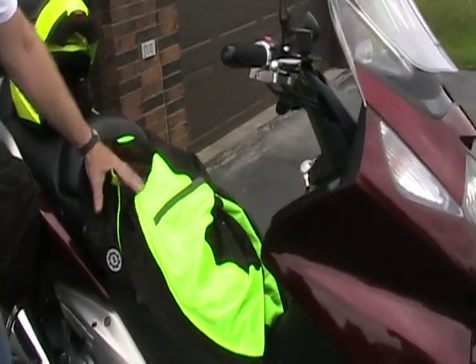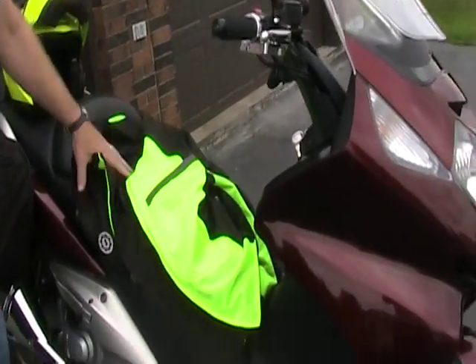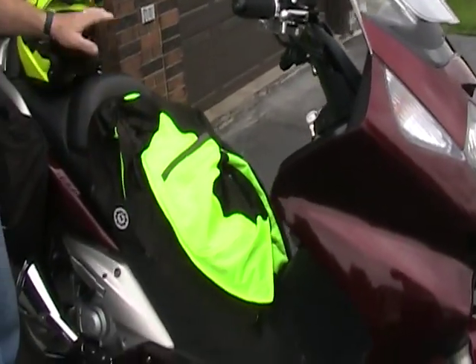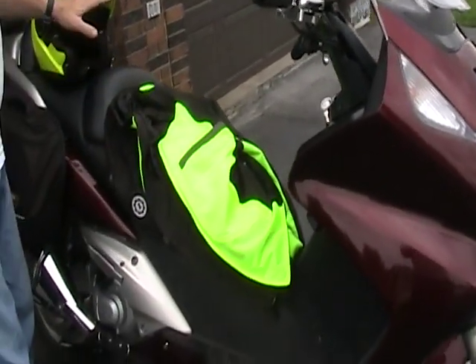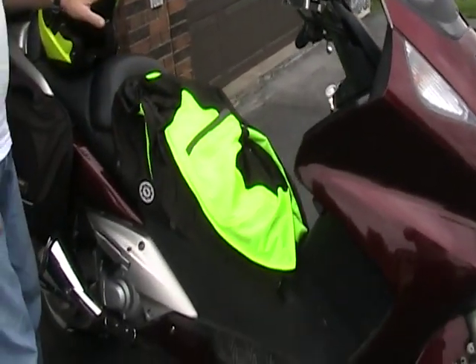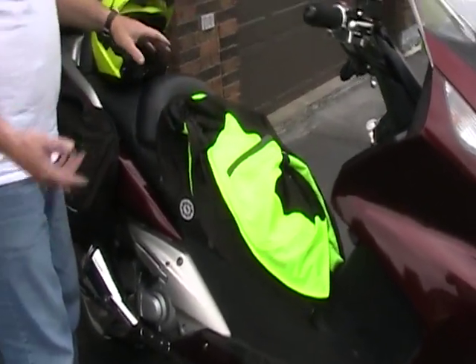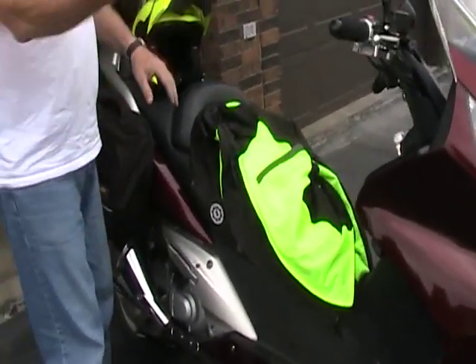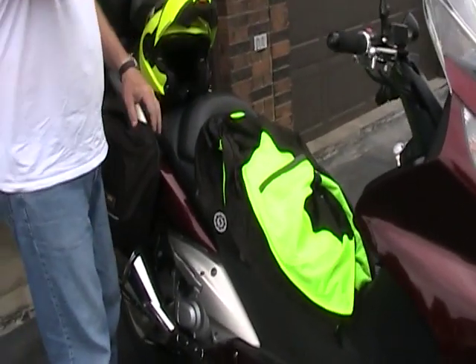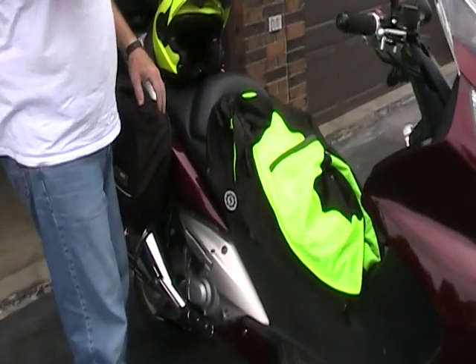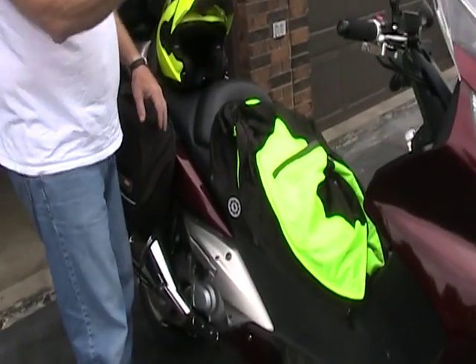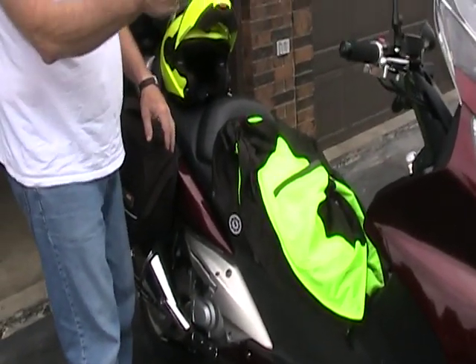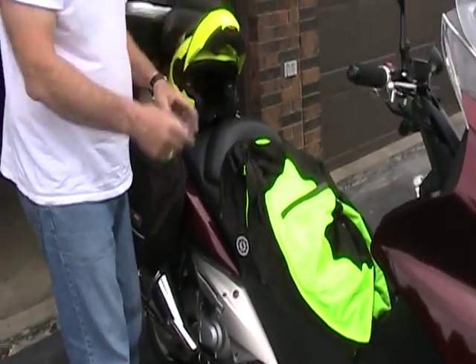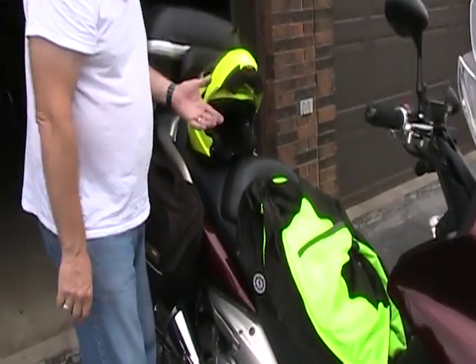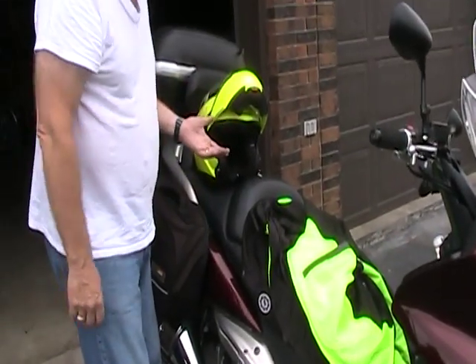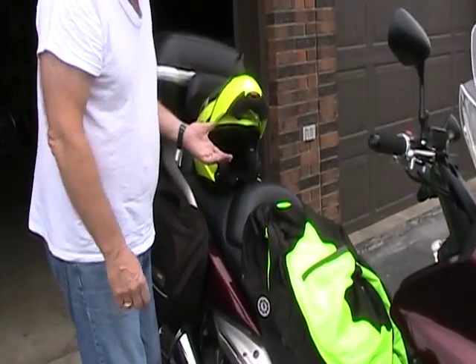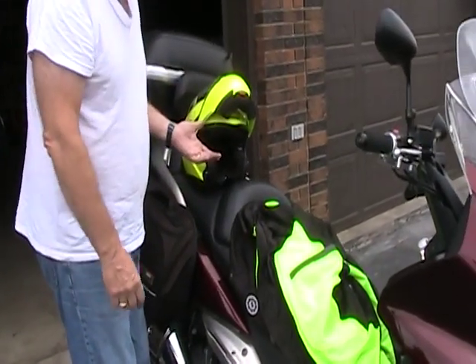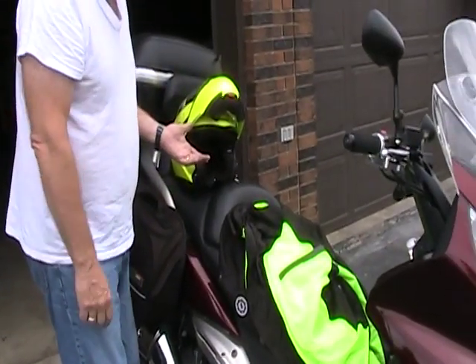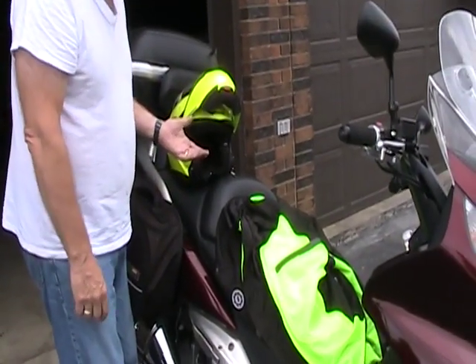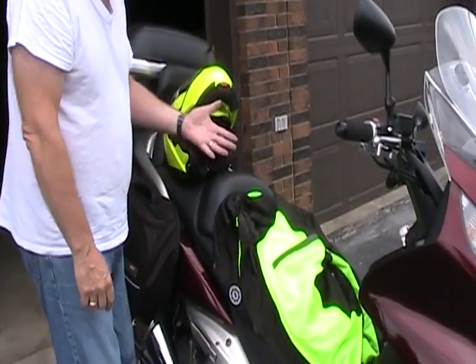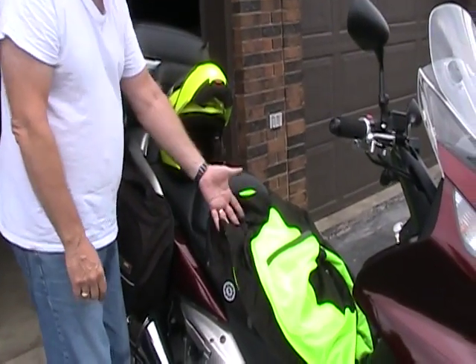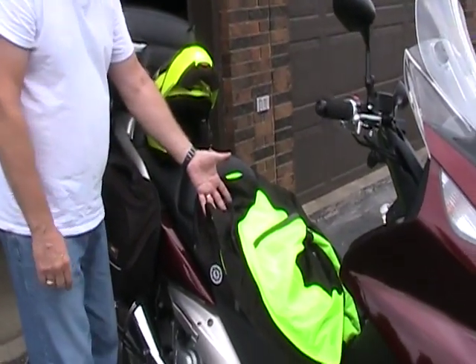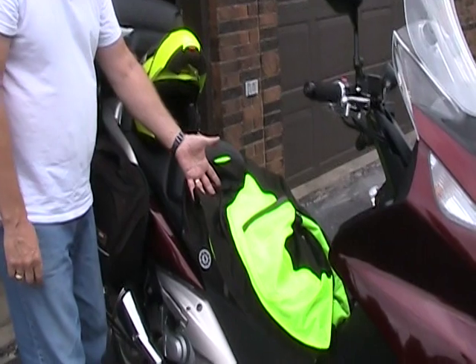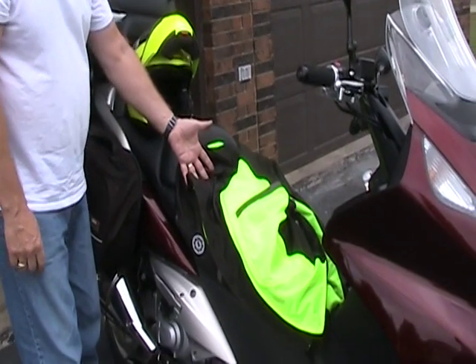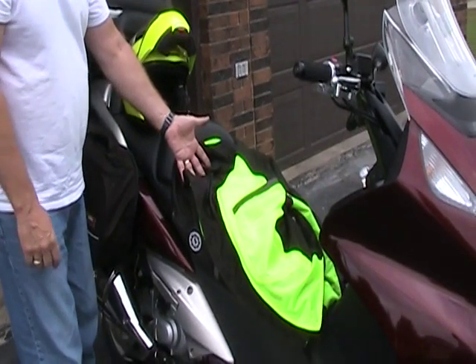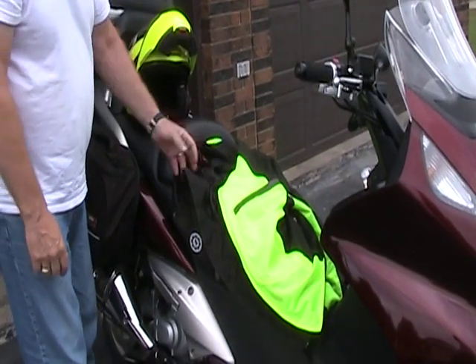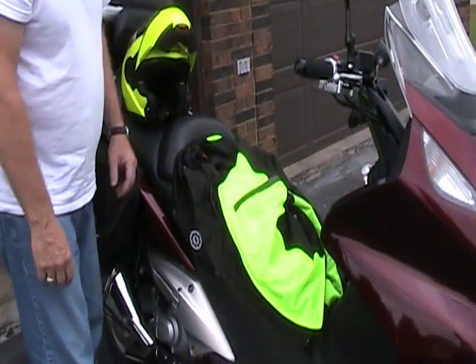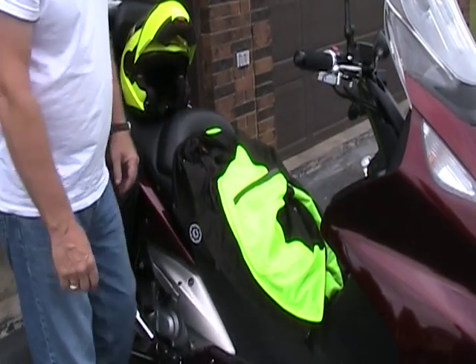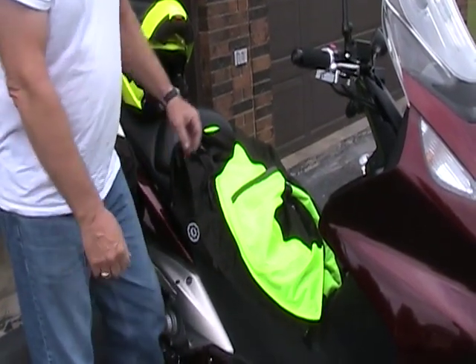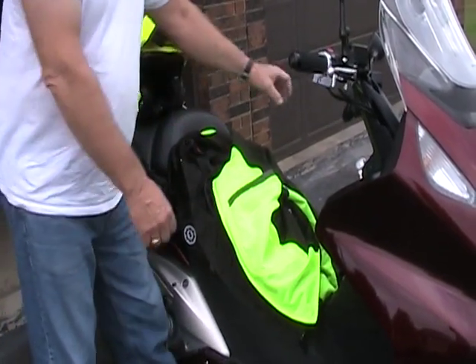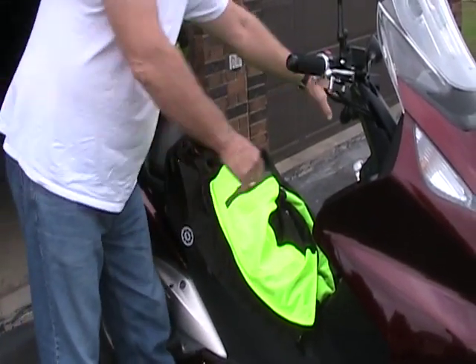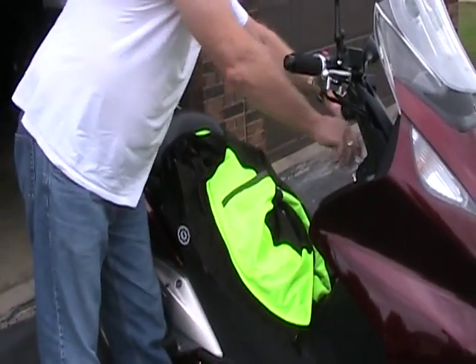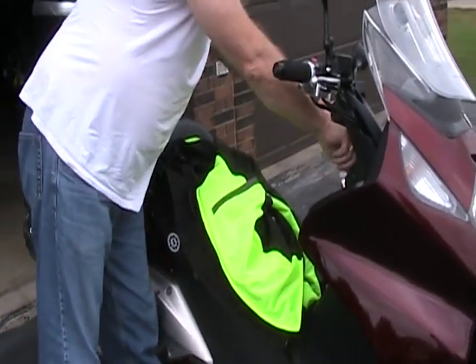All the gear, all the time — even though I'm just going up and down my street. Full face helmet, nice high-vis gear. Let me fire it up.